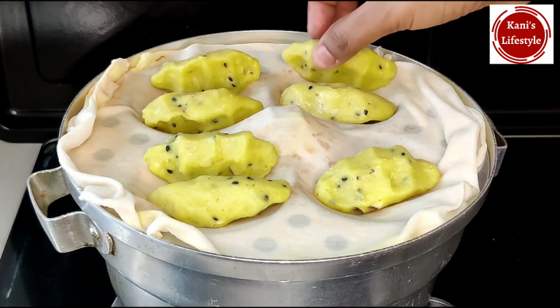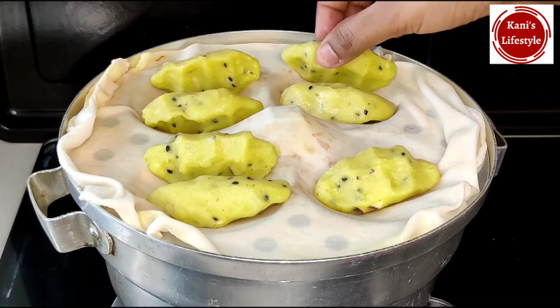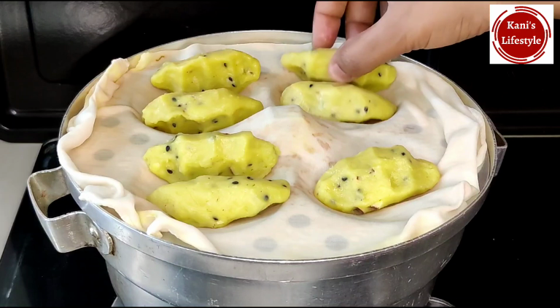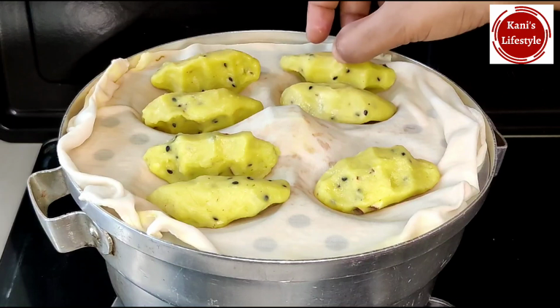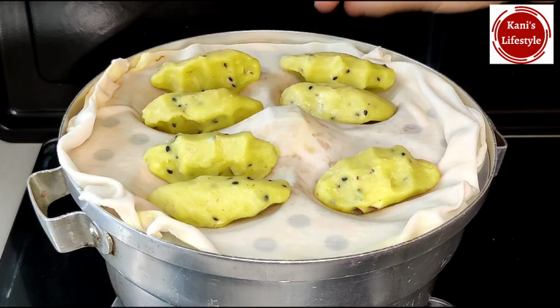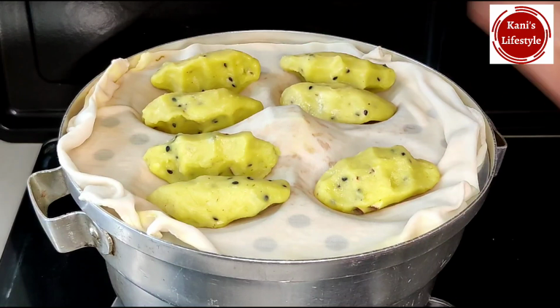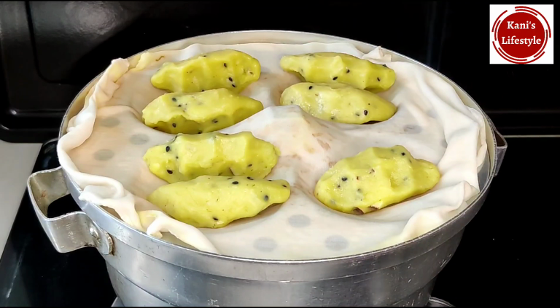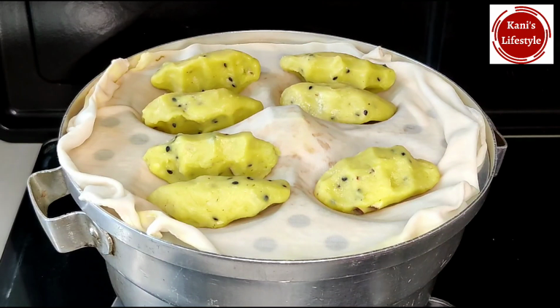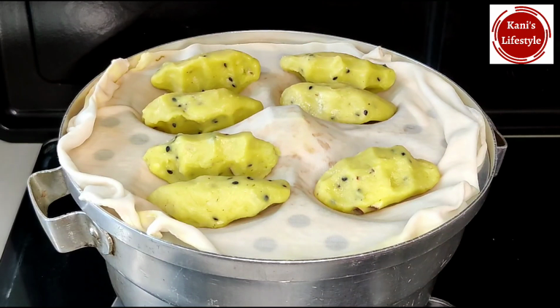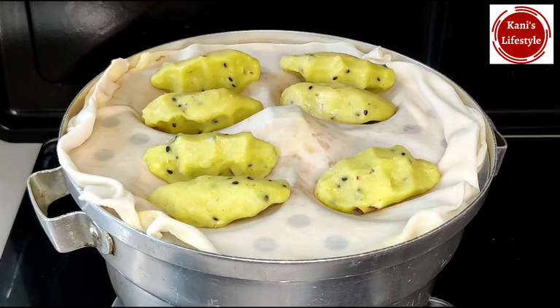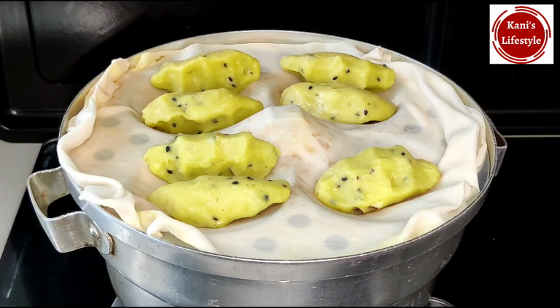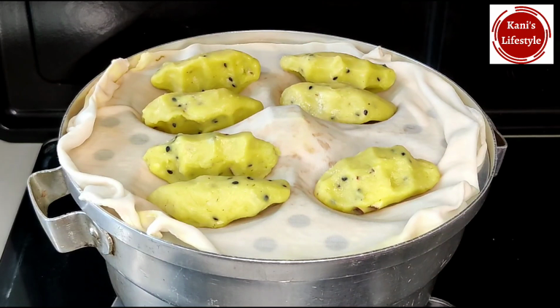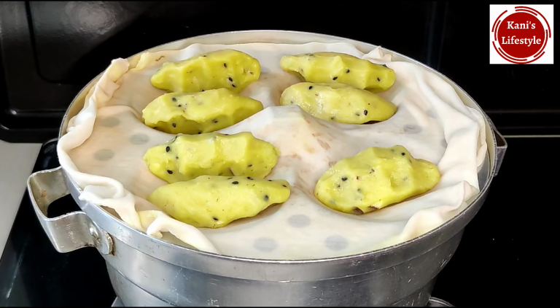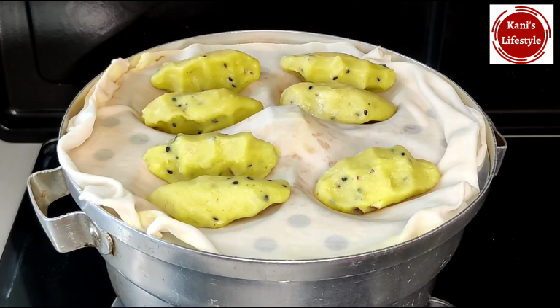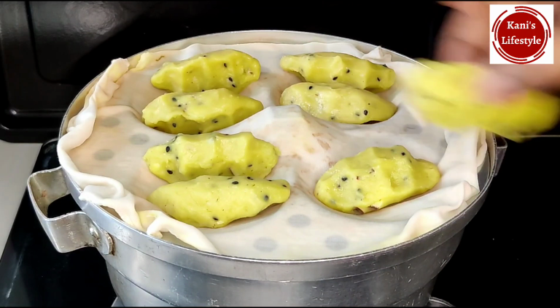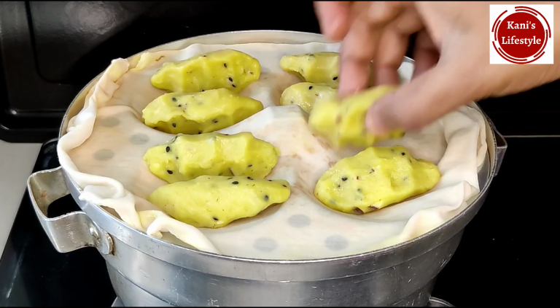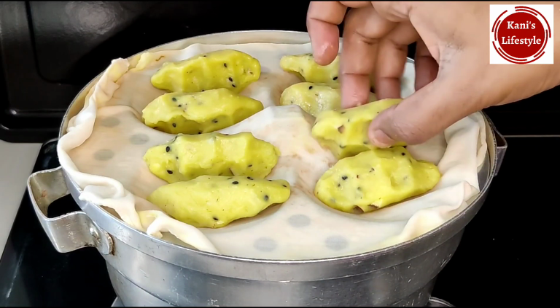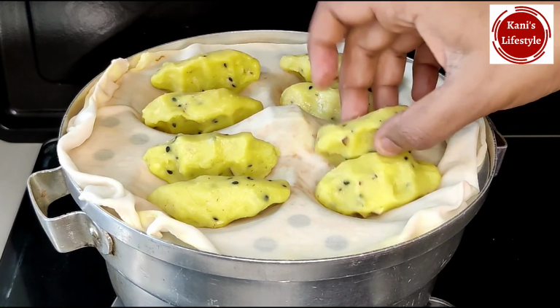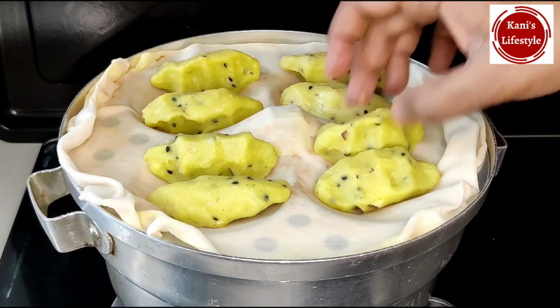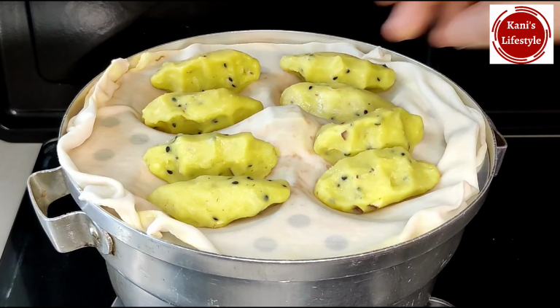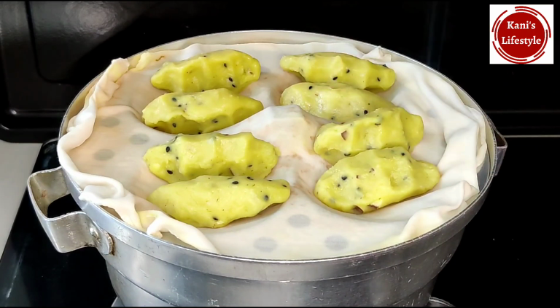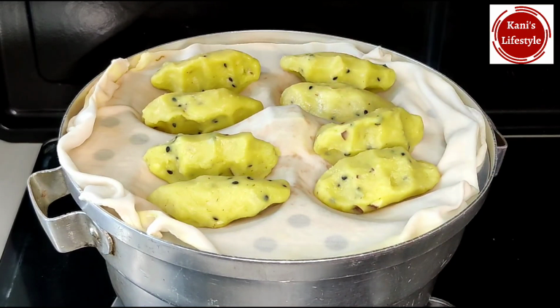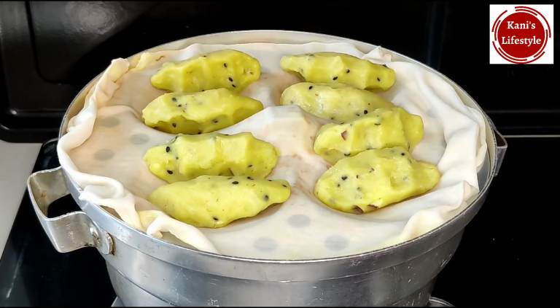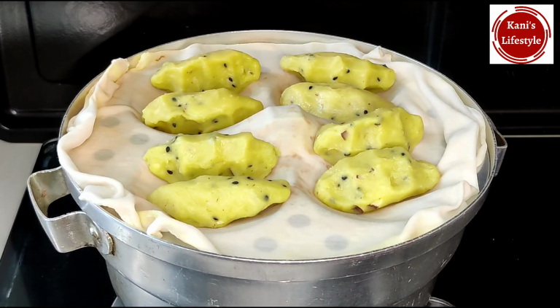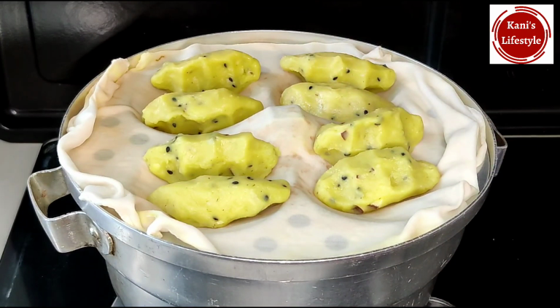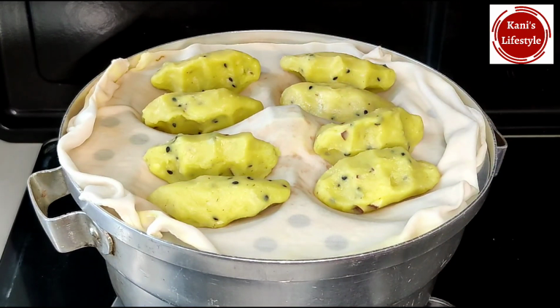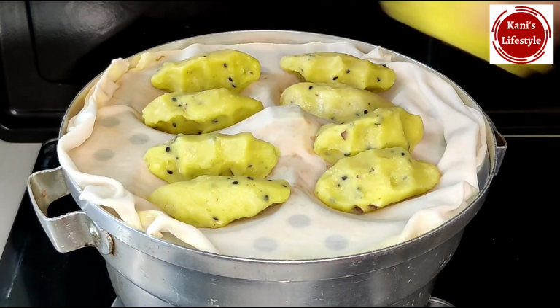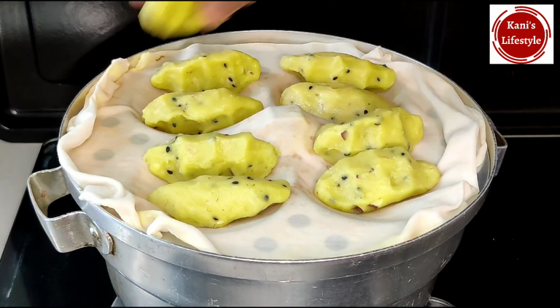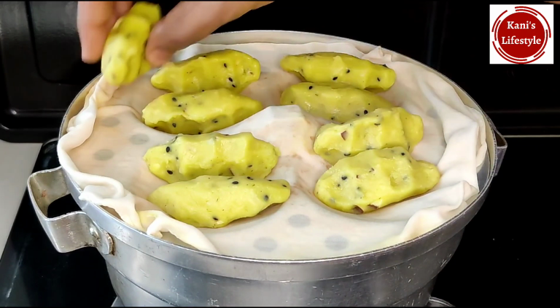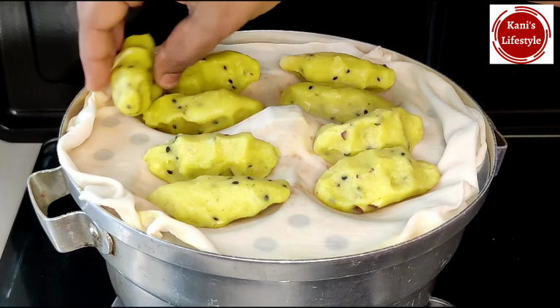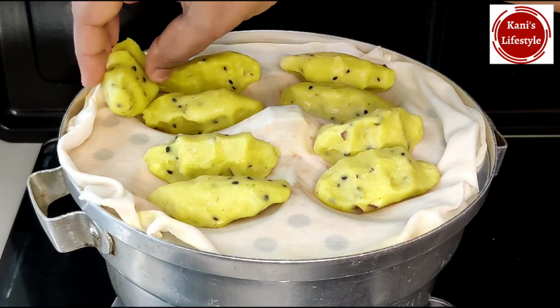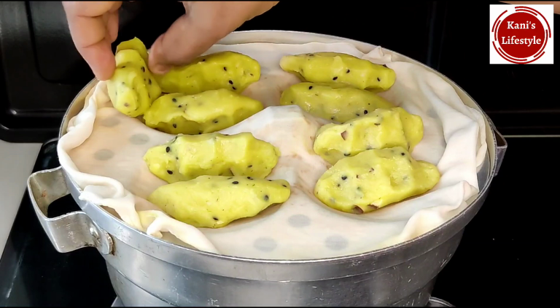If you want to cook it quickly, you can cook it as well. The taste is very good.